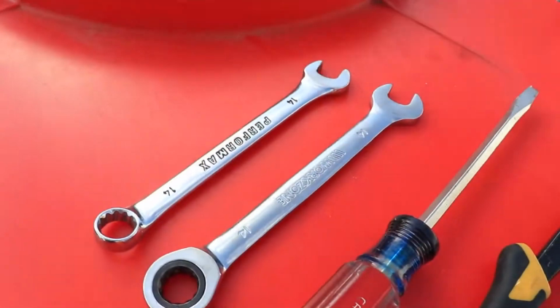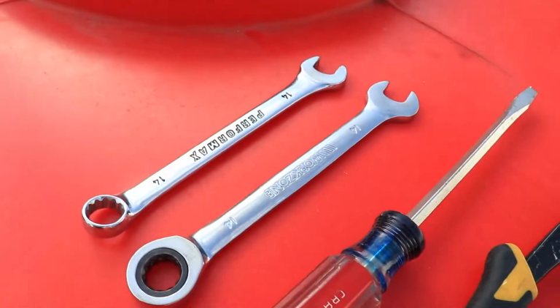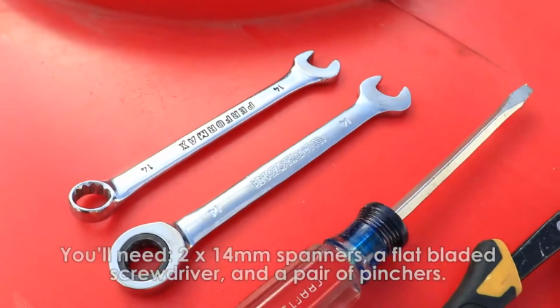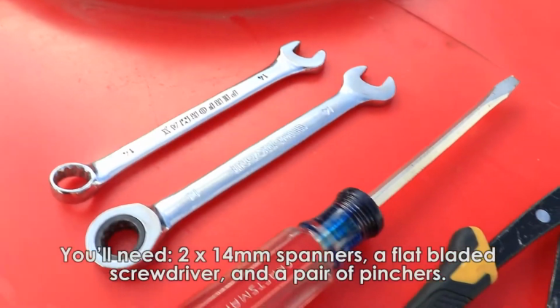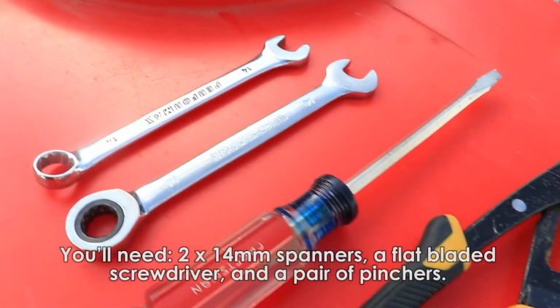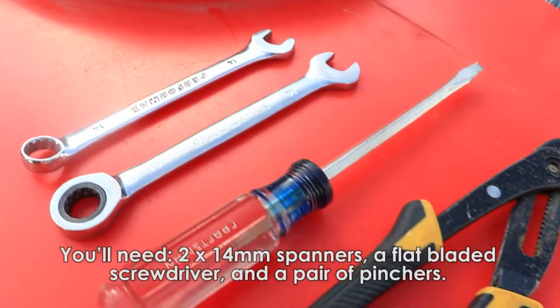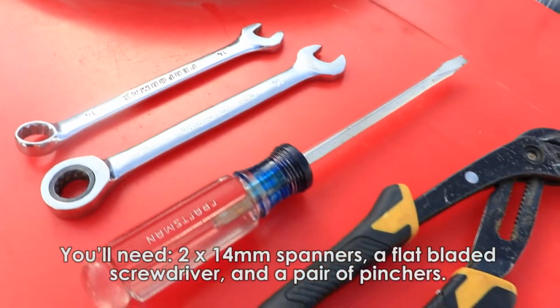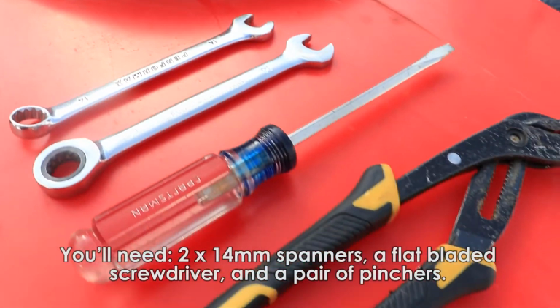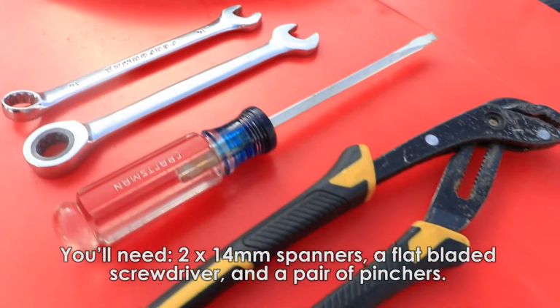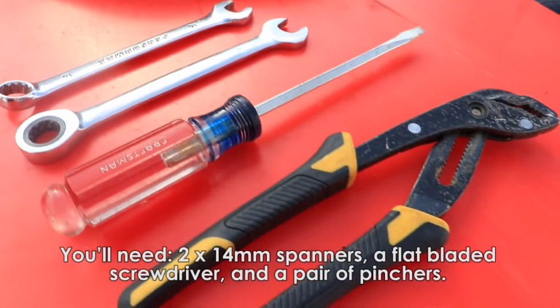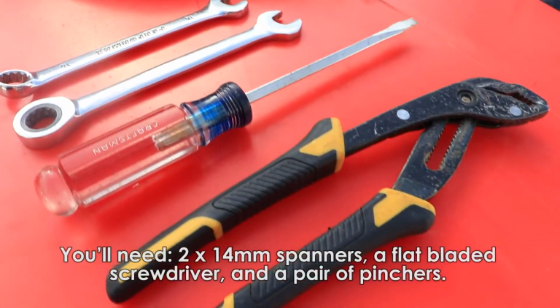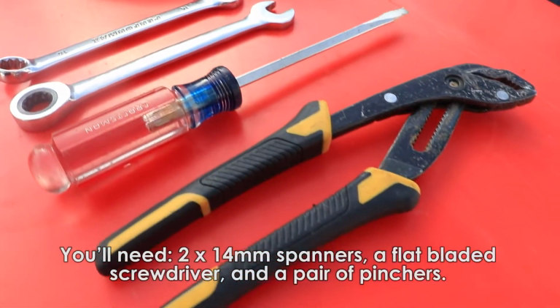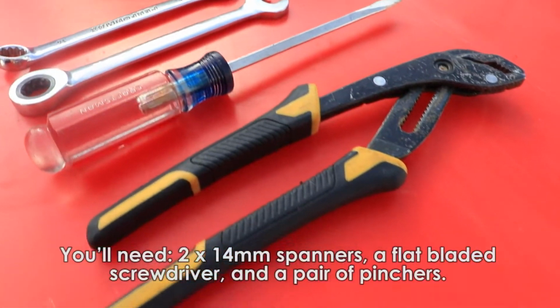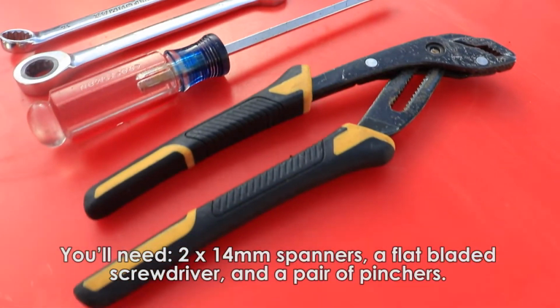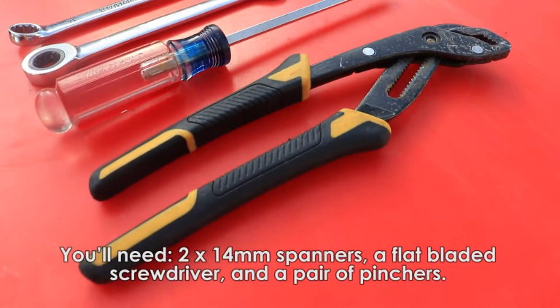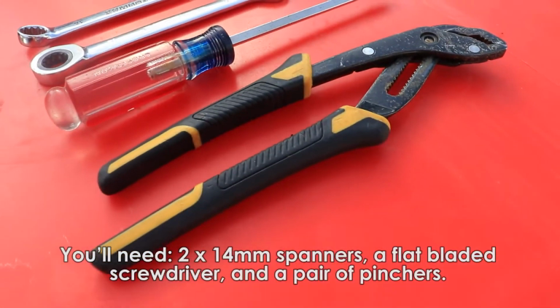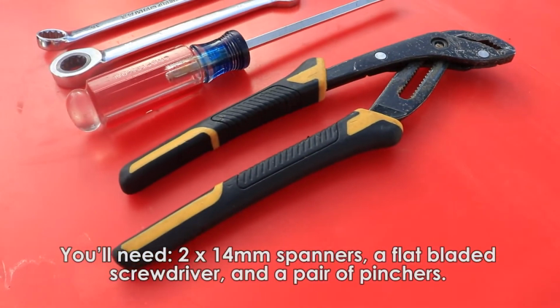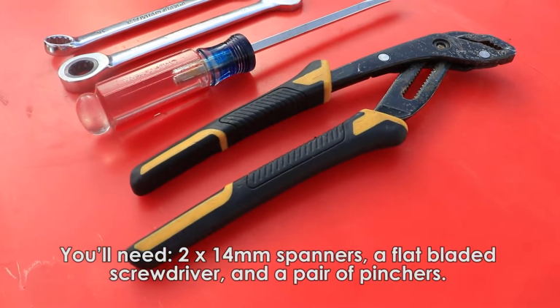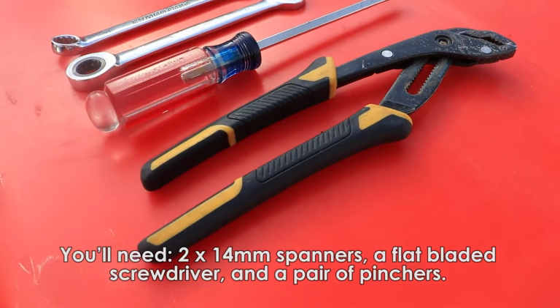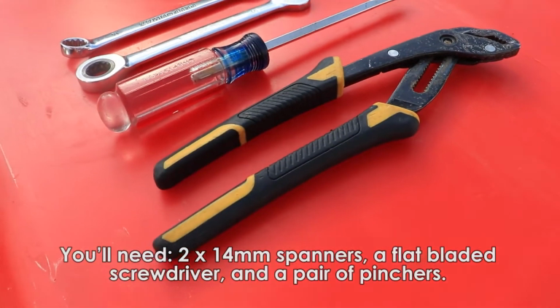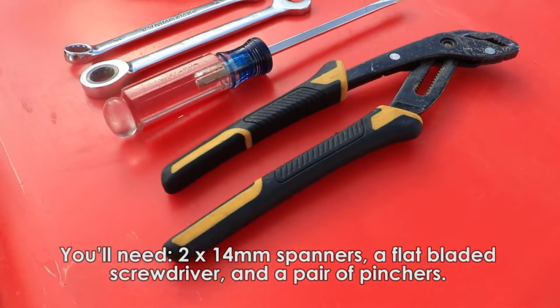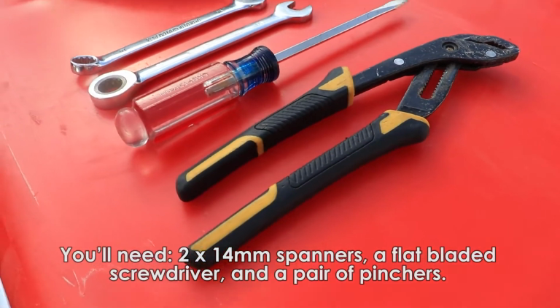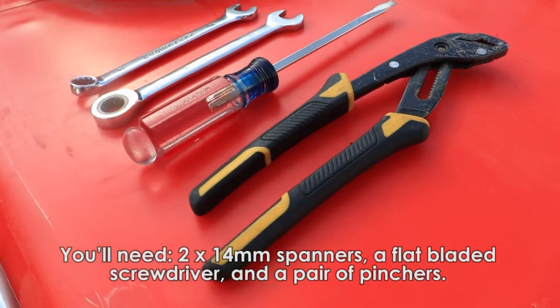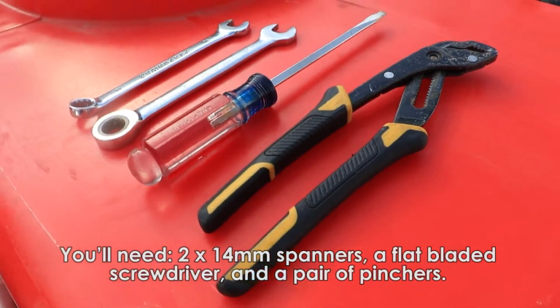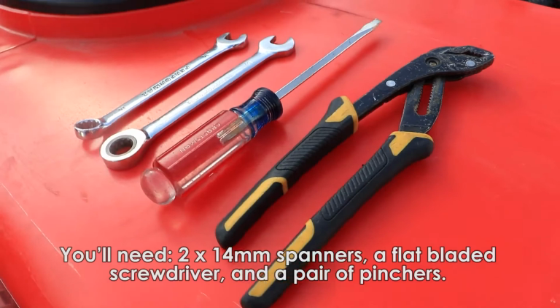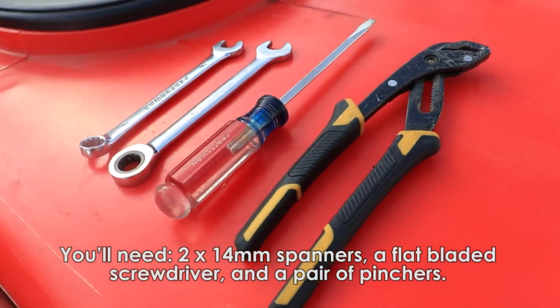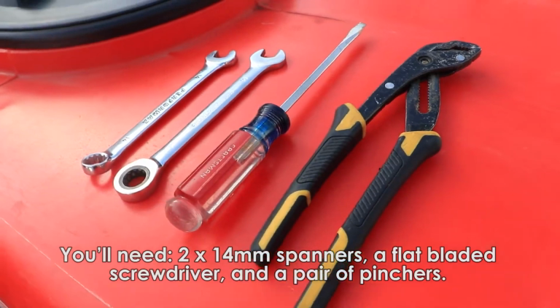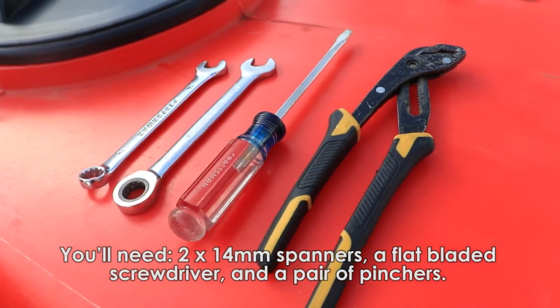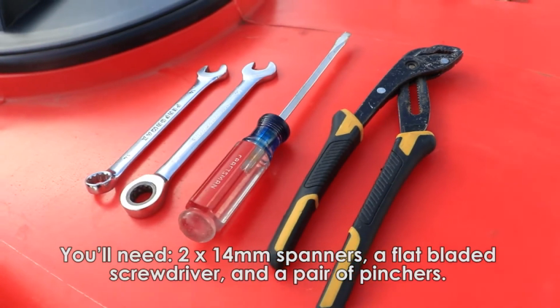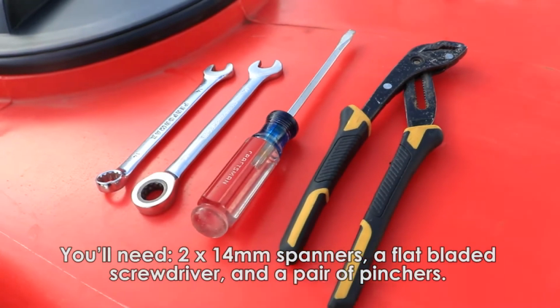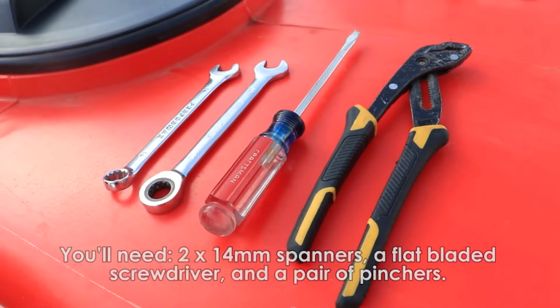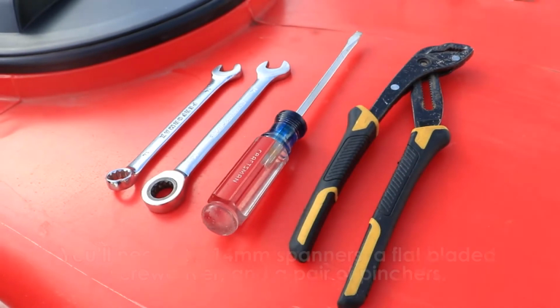You will need two 14mm spanners, a flat bladed screwdriver, and a pair of pinchers.